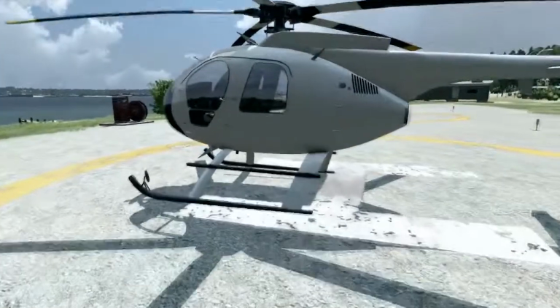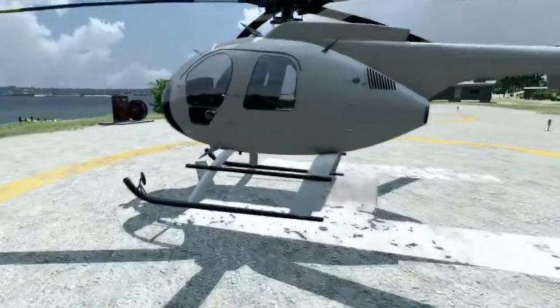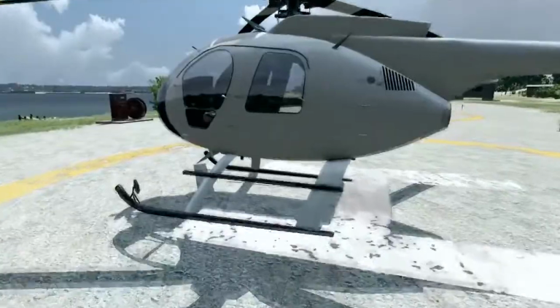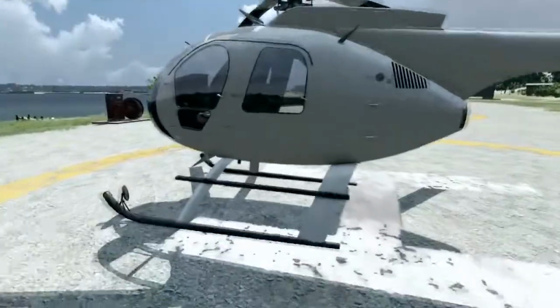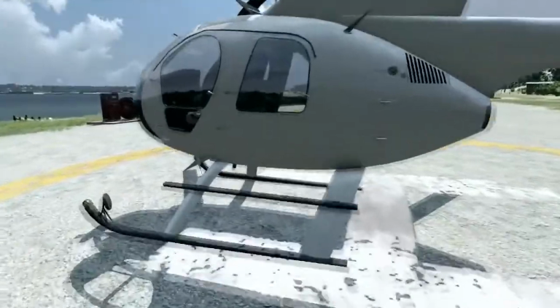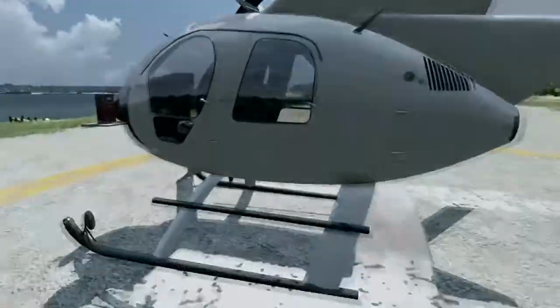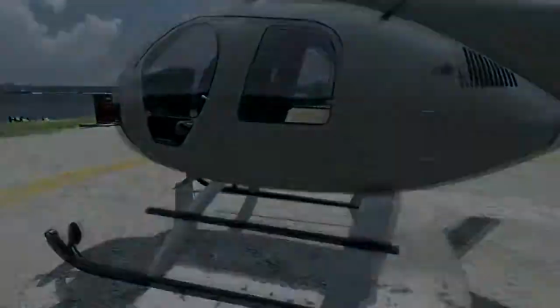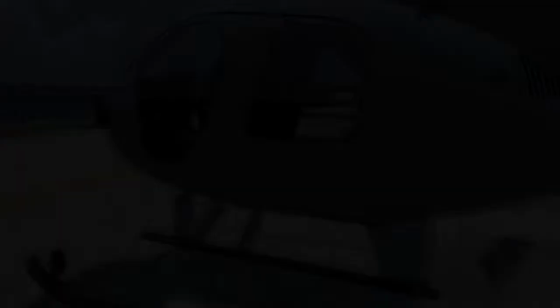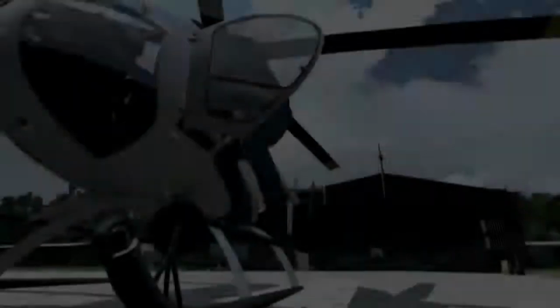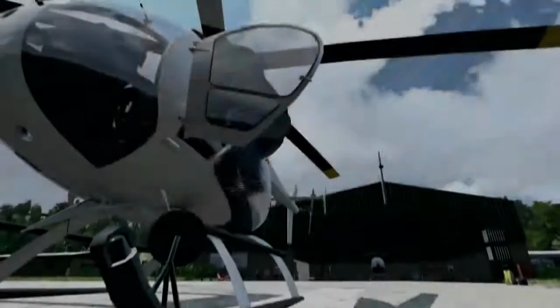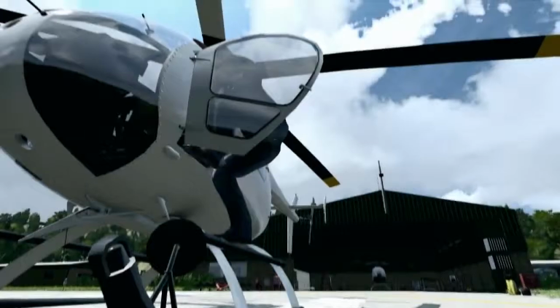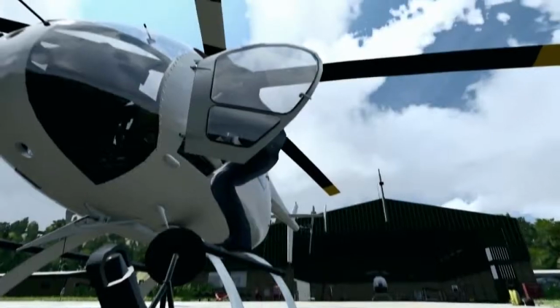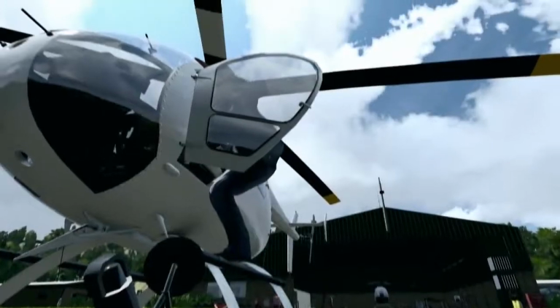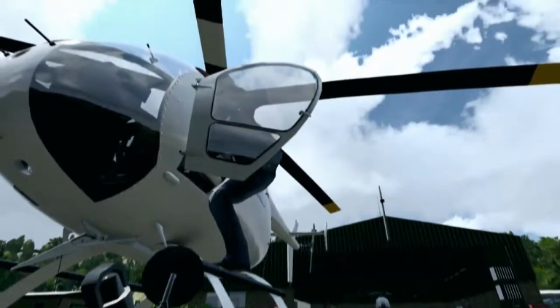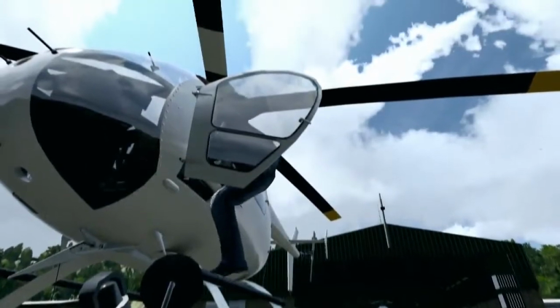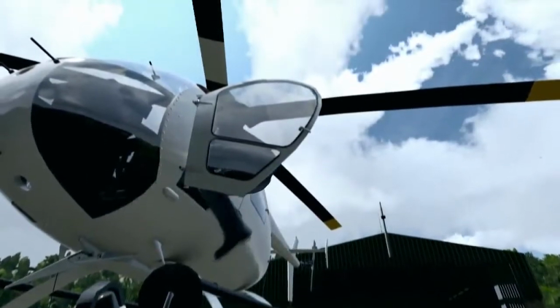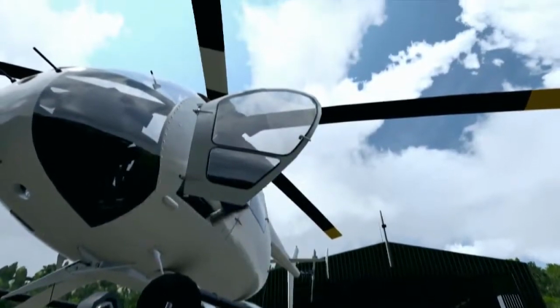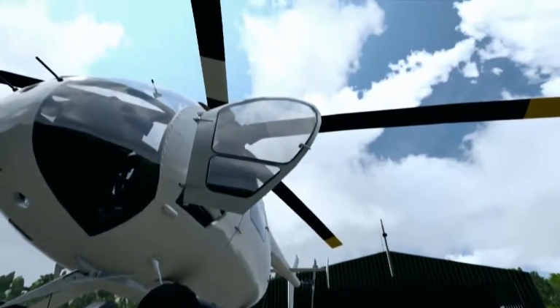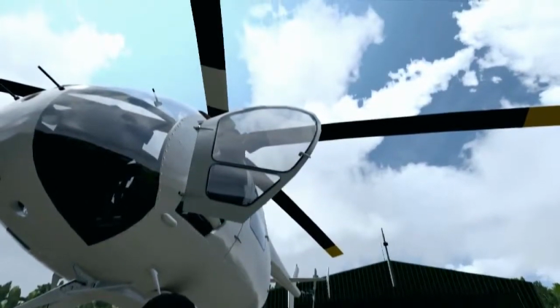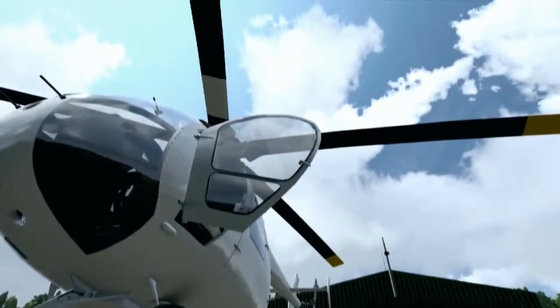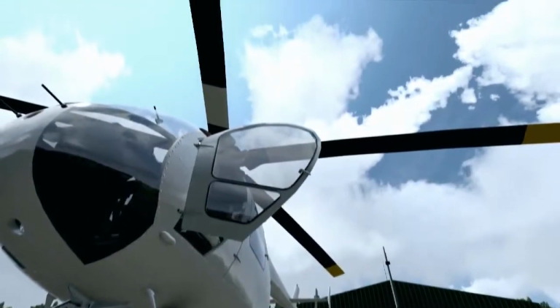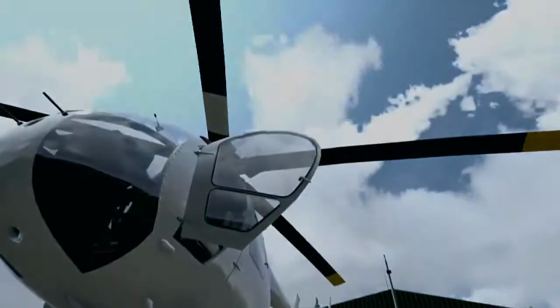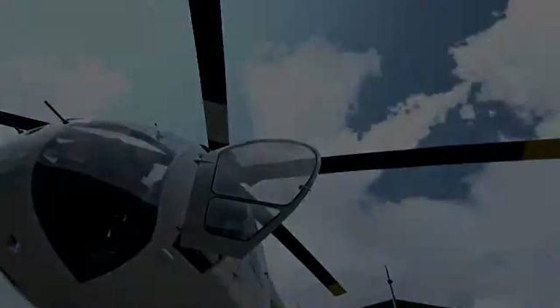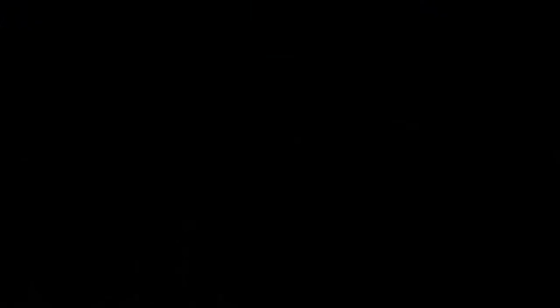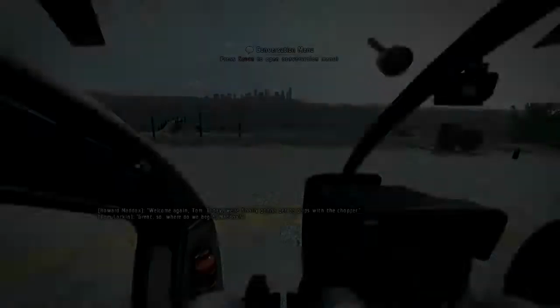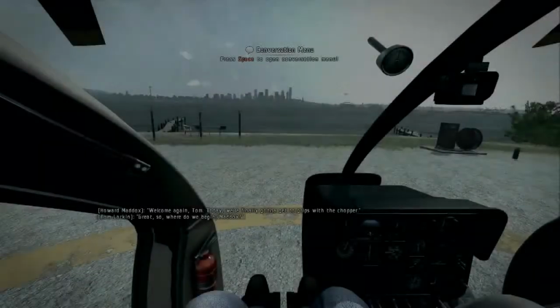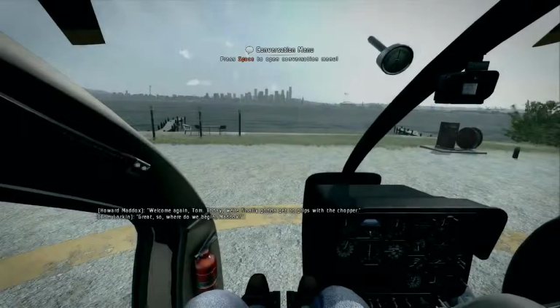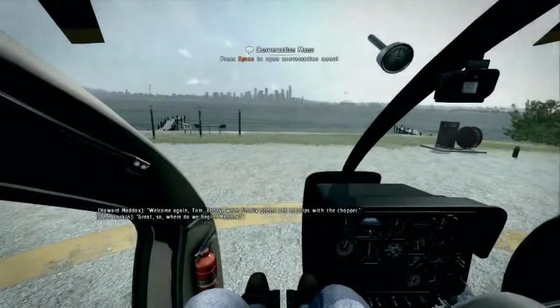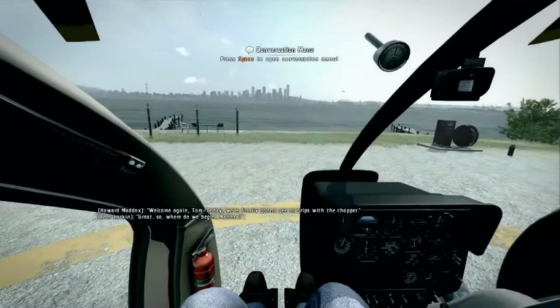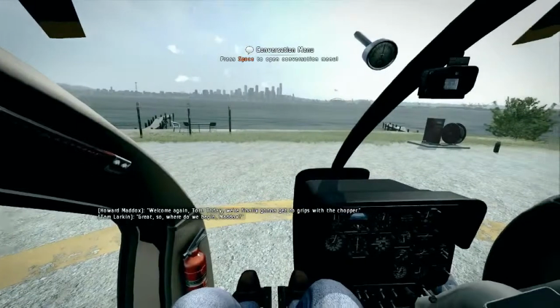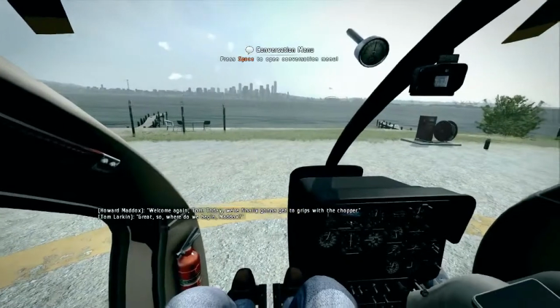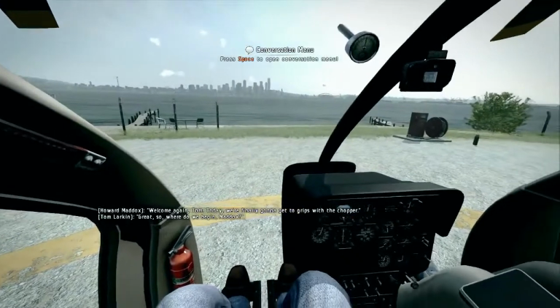Welcome again, Tom. Today we're finally going to get to grips with the chopper. Where do we begin, Maddox?